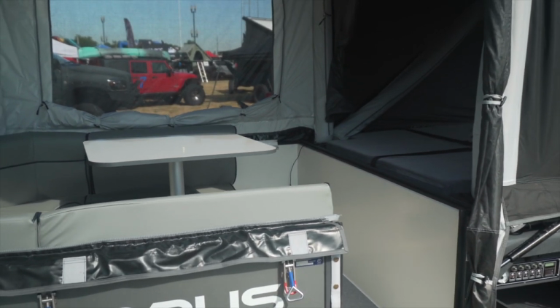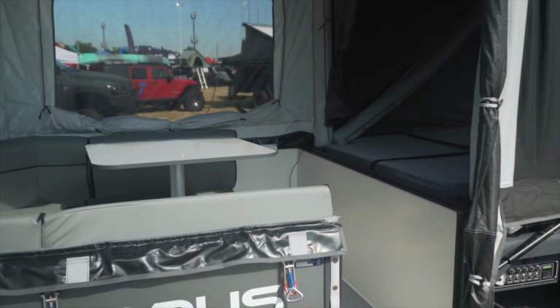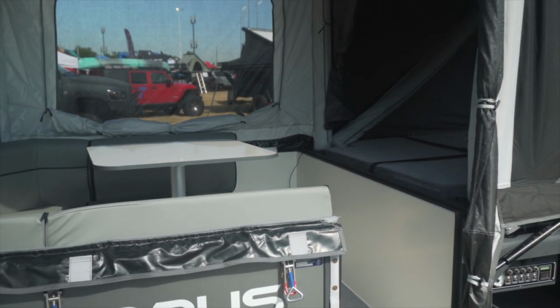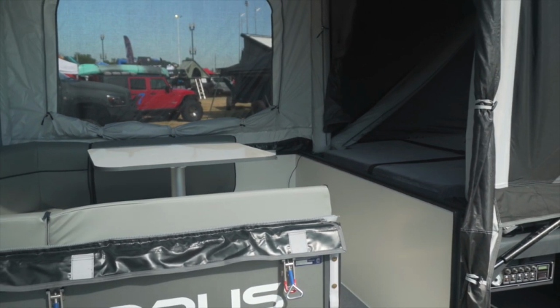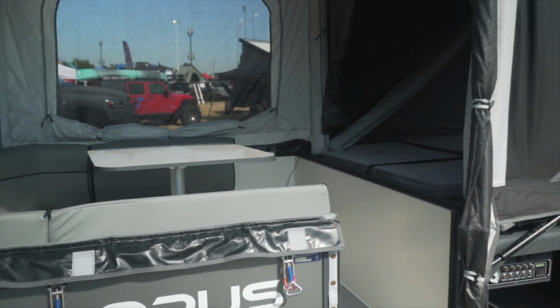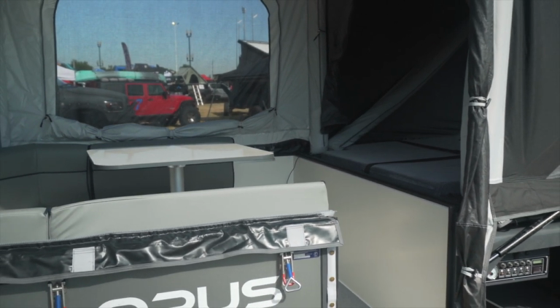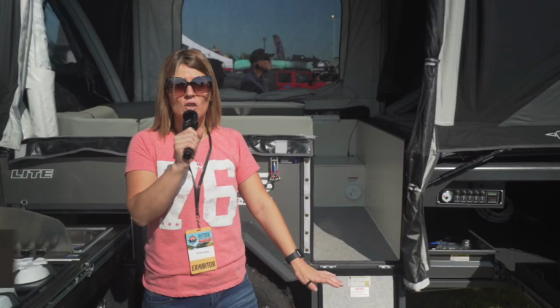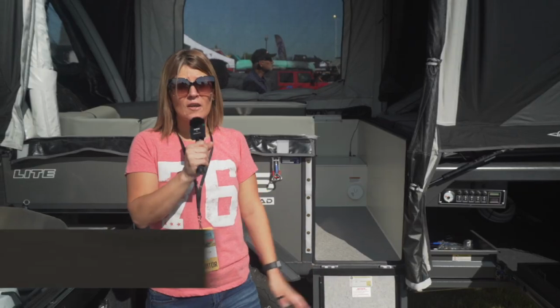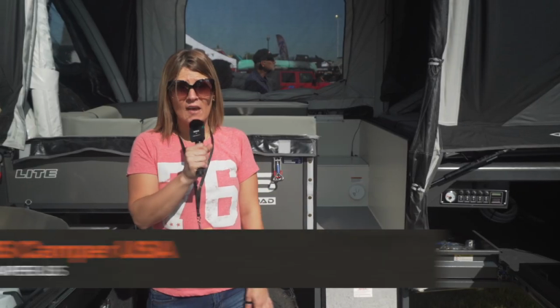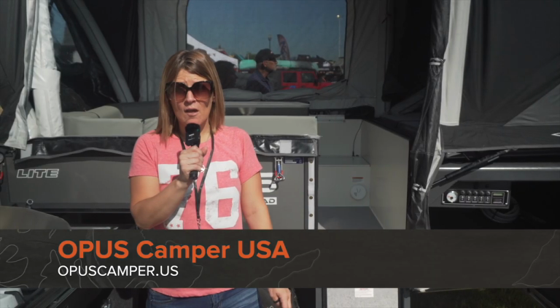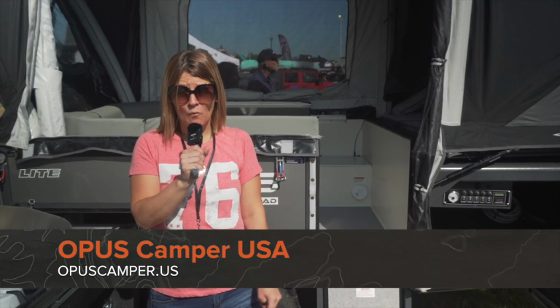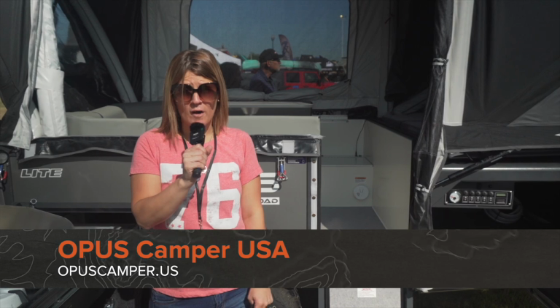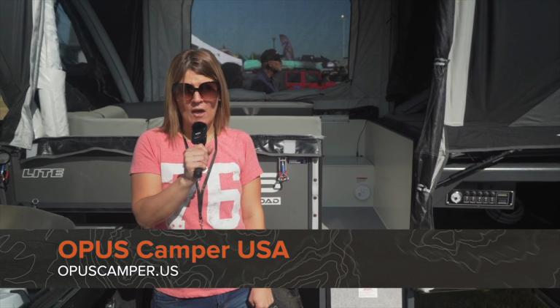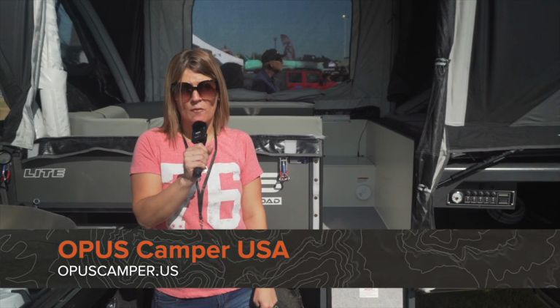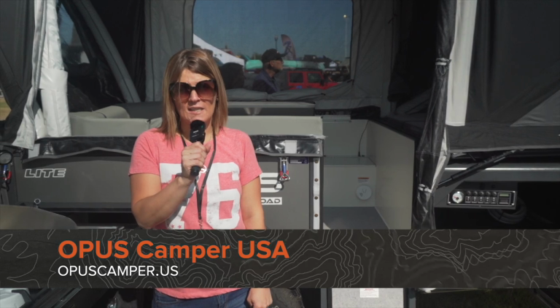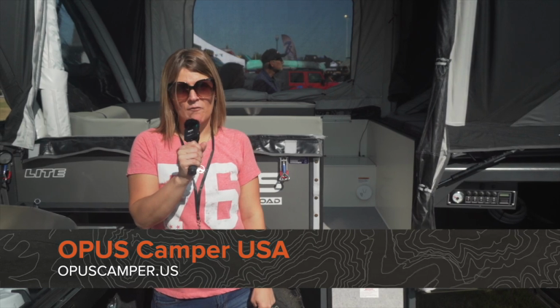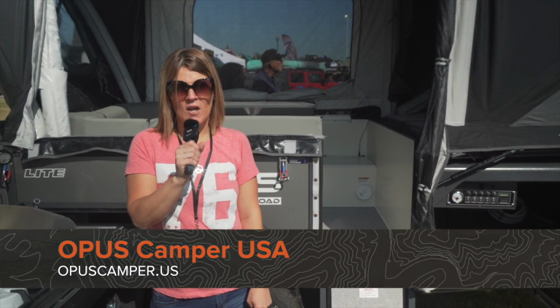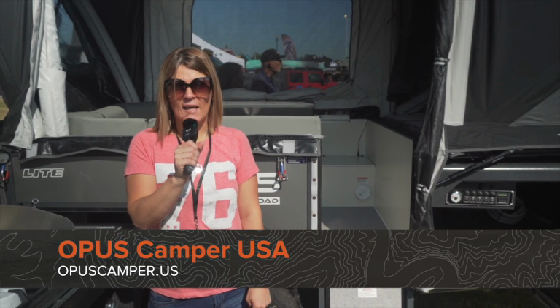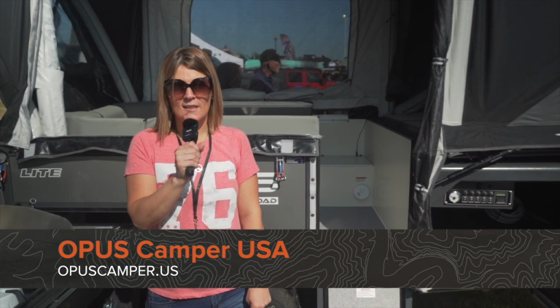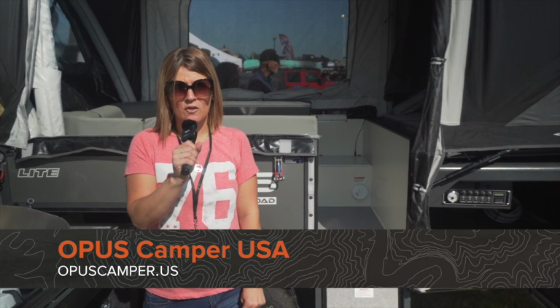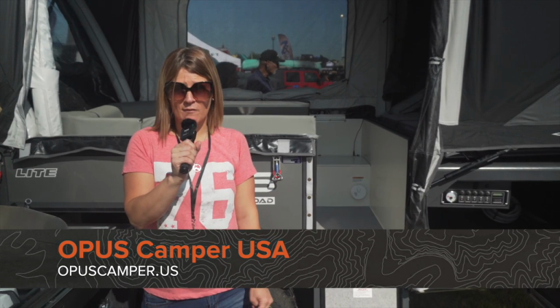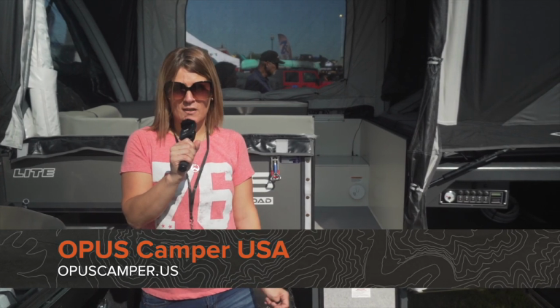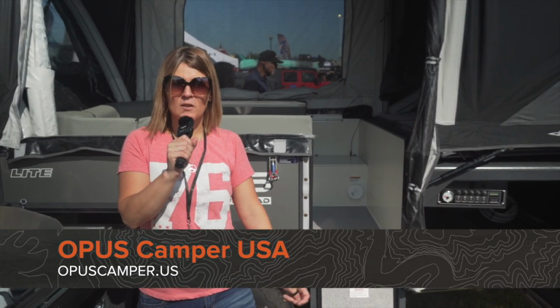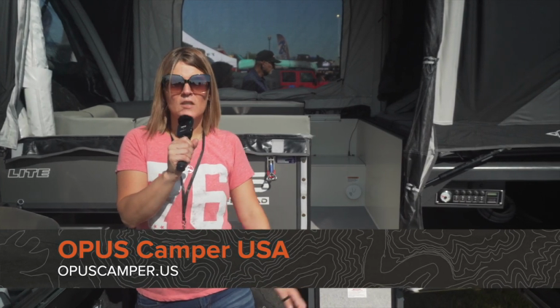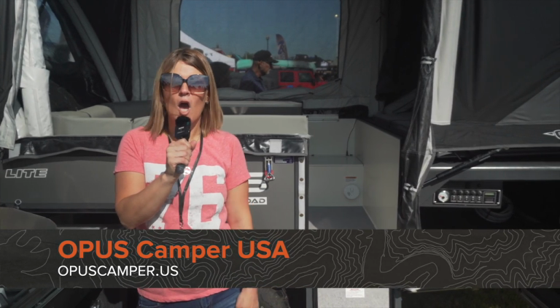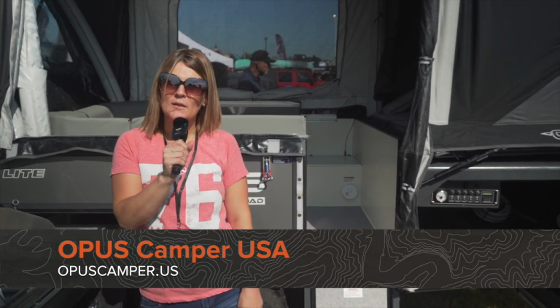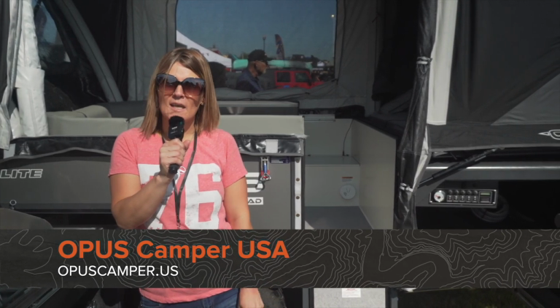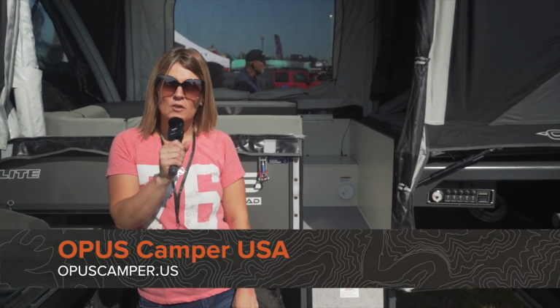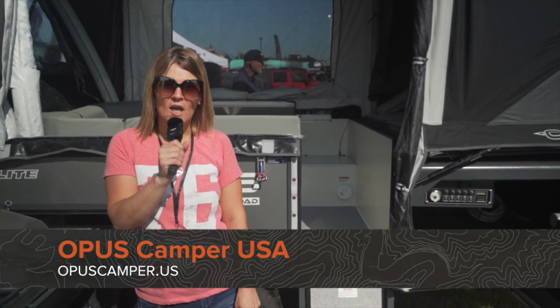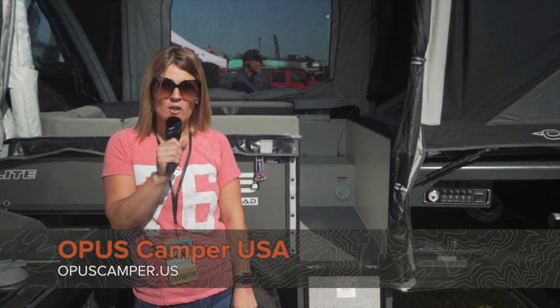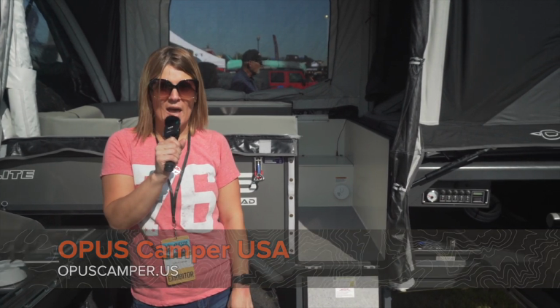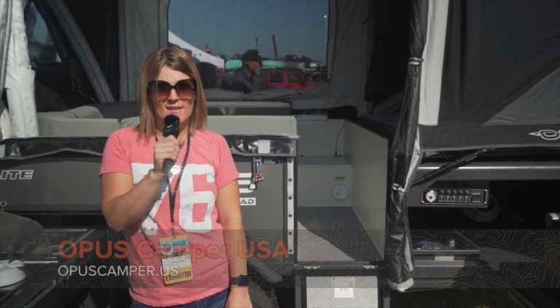You can find out more about Opus Camper at www.opuscamper.us.